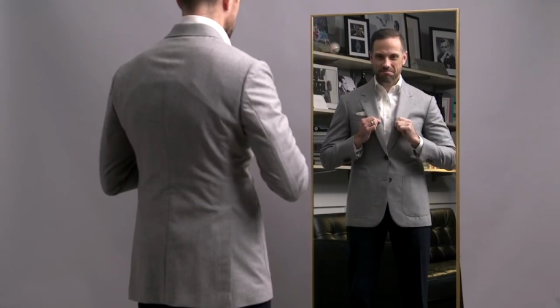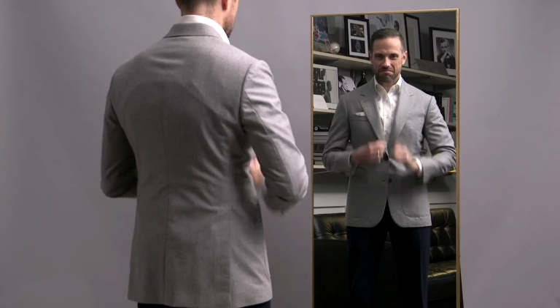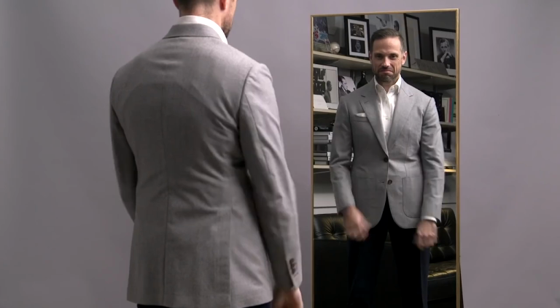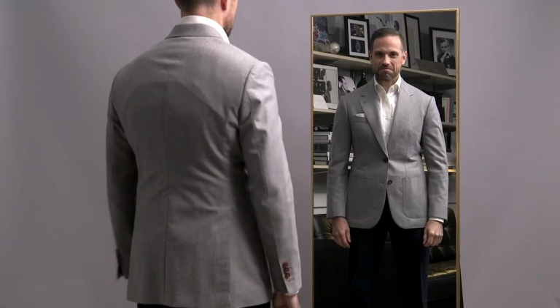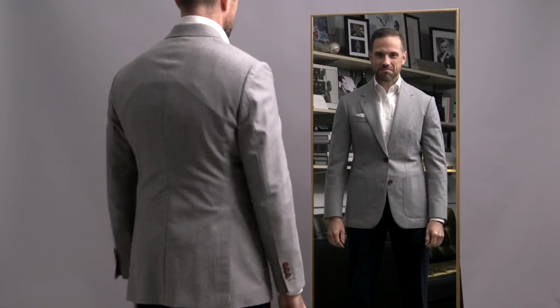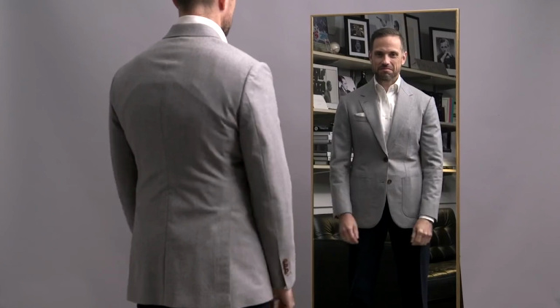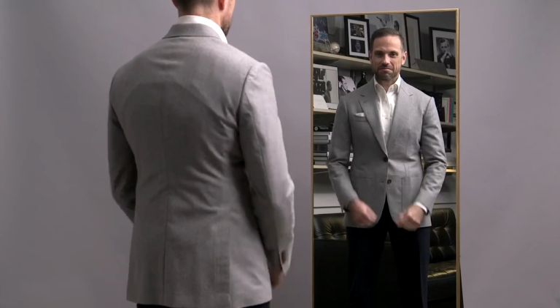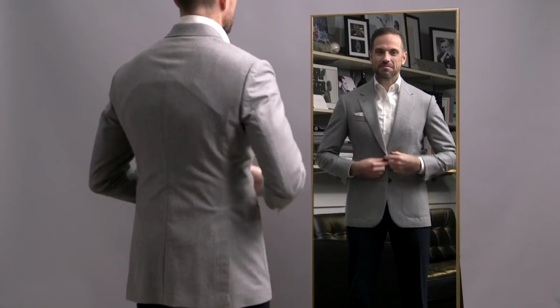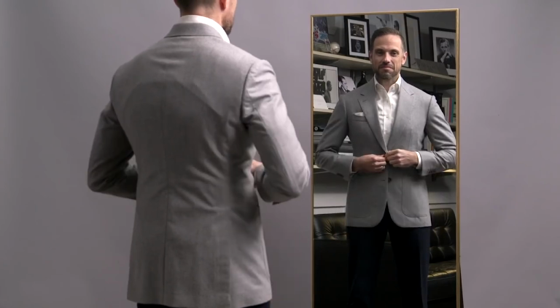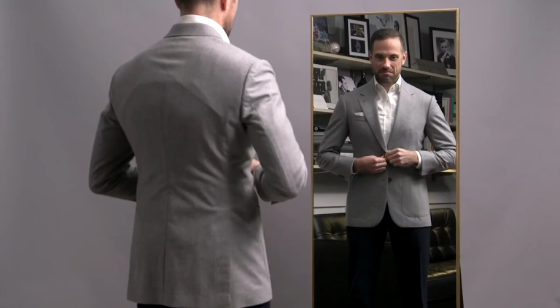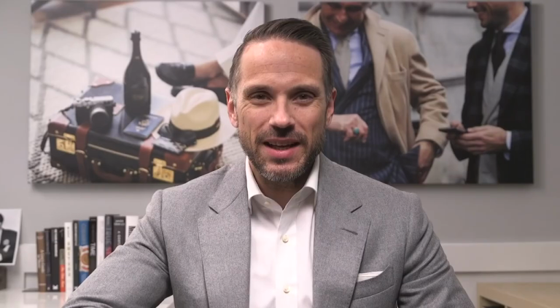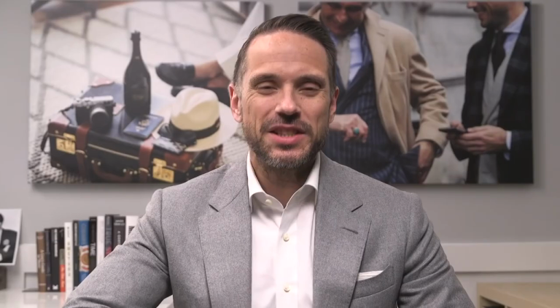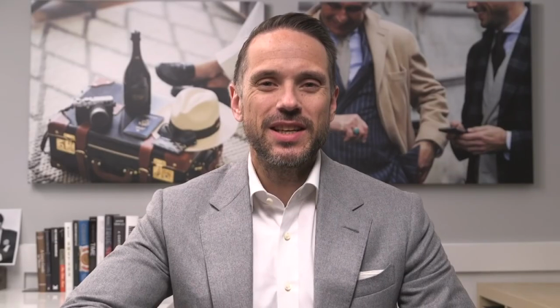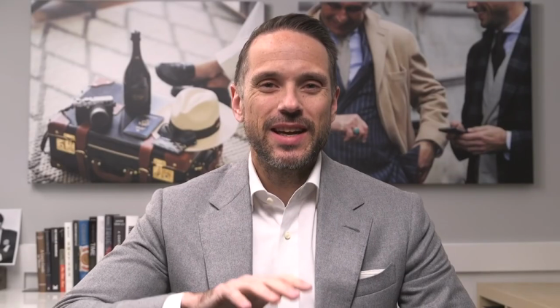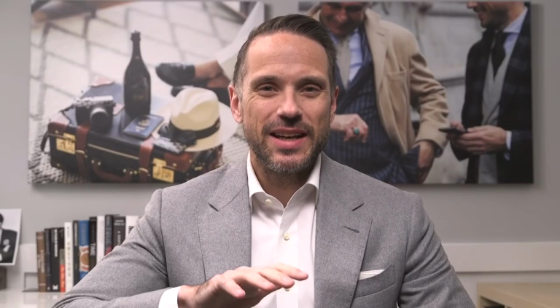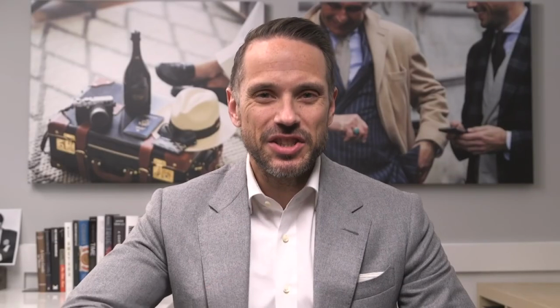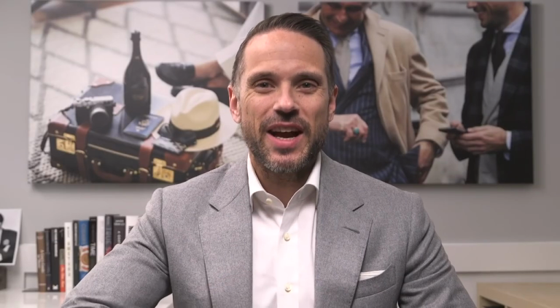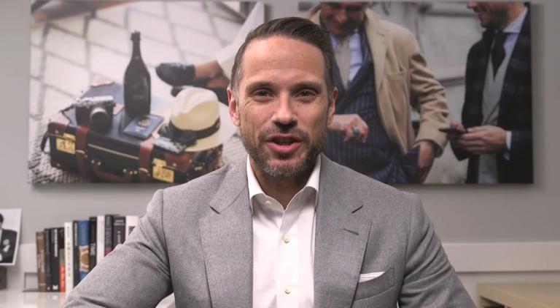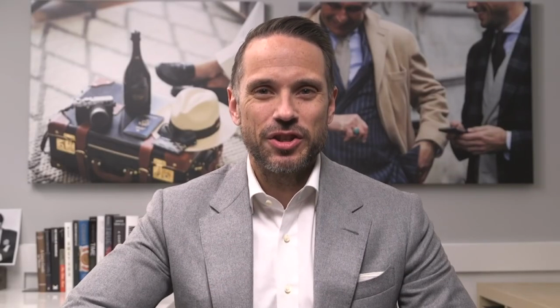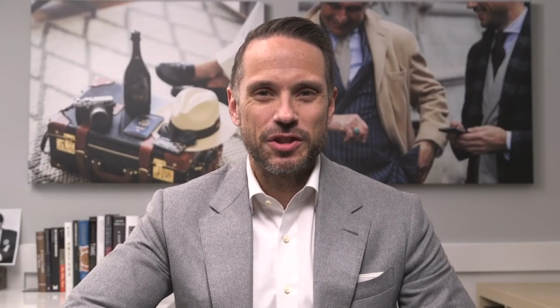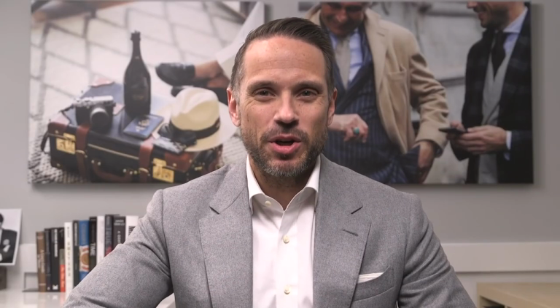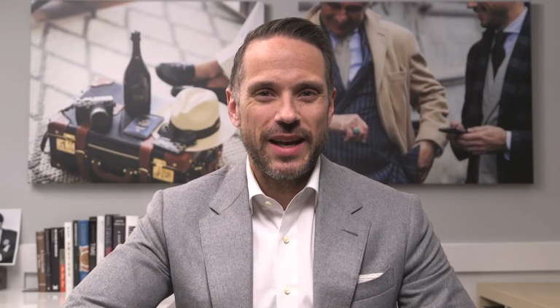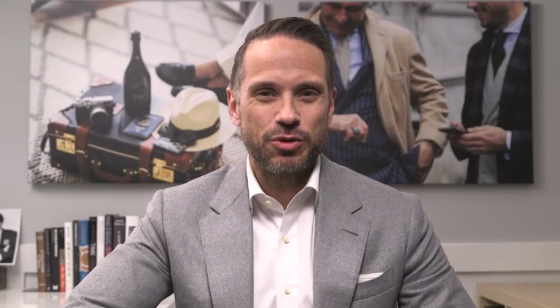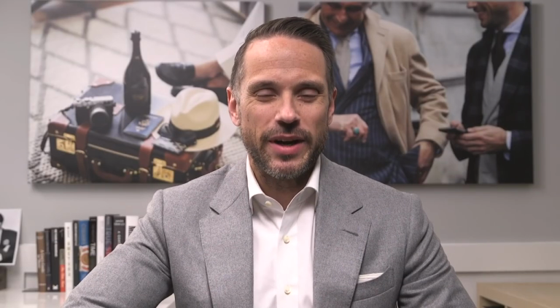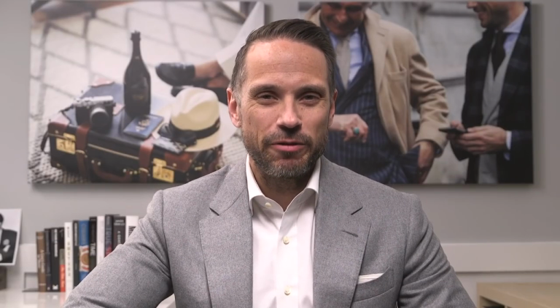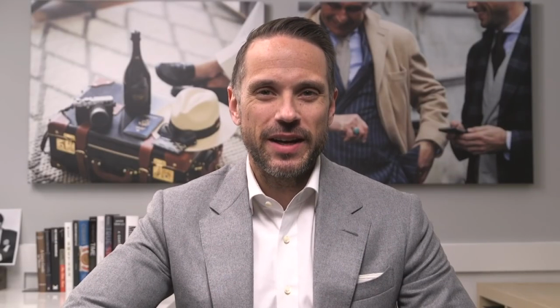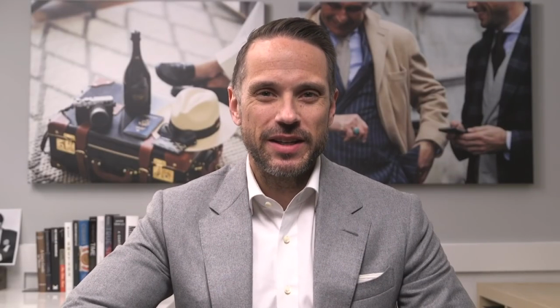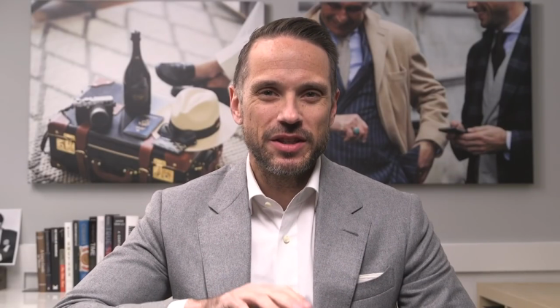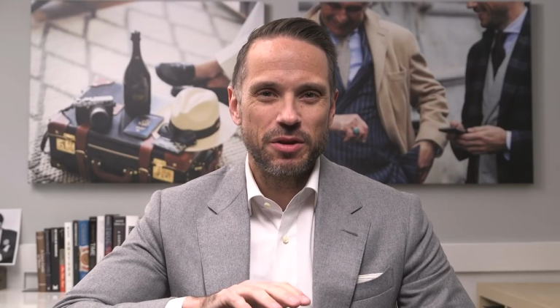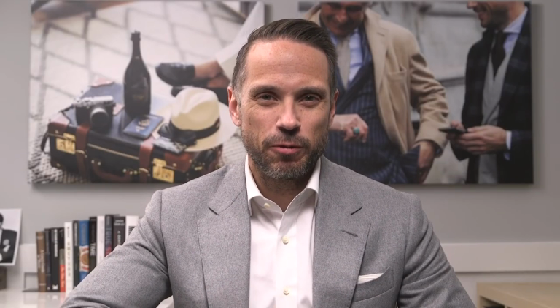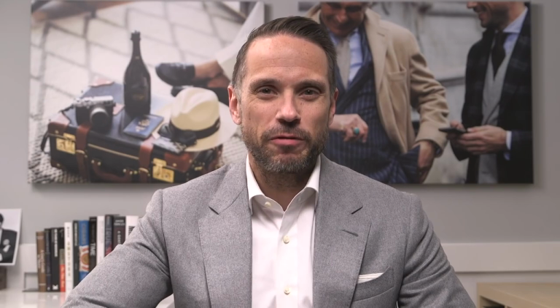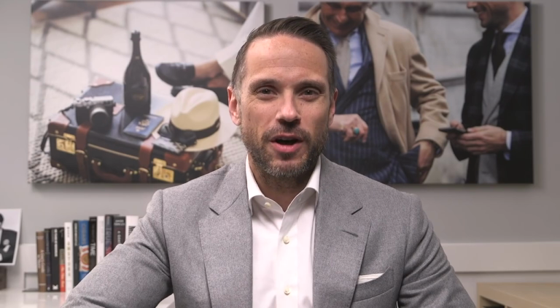And in this video, 5 simple, easy, and stylish Smart Casual Outfit Ideas for Fall.